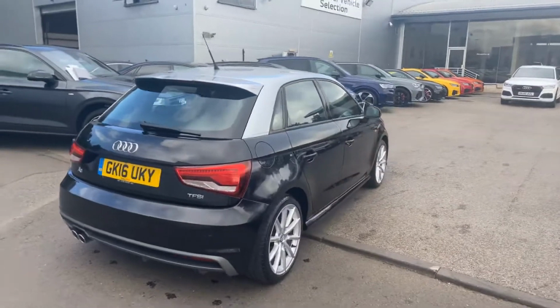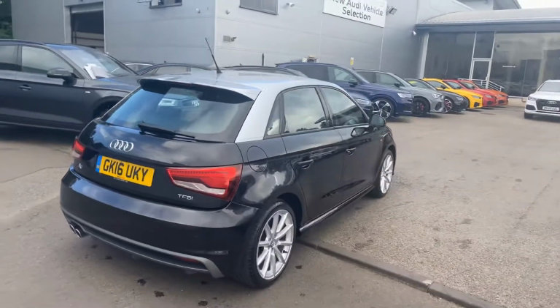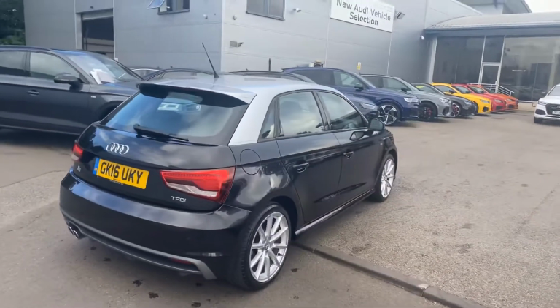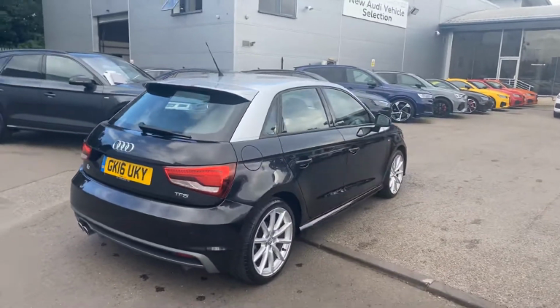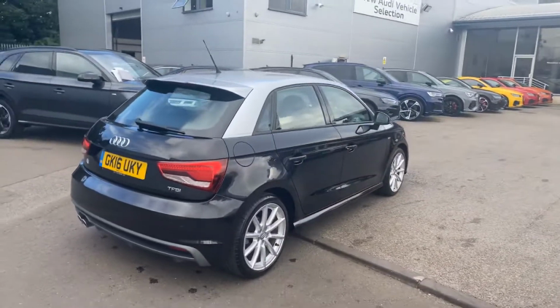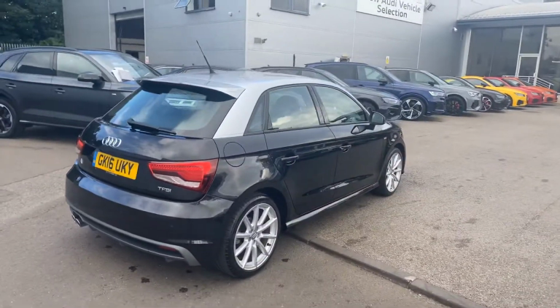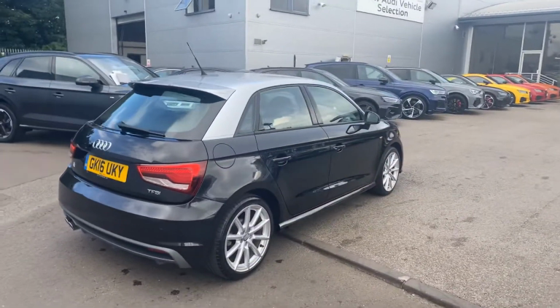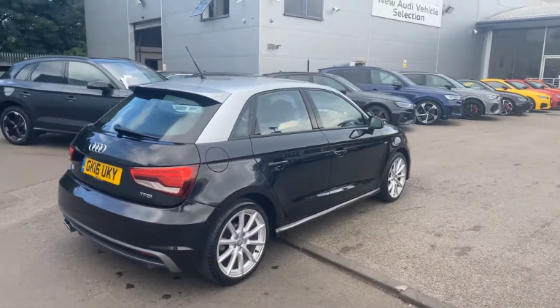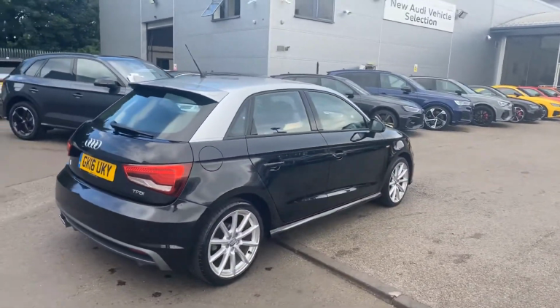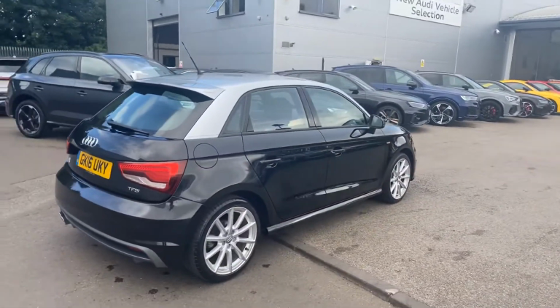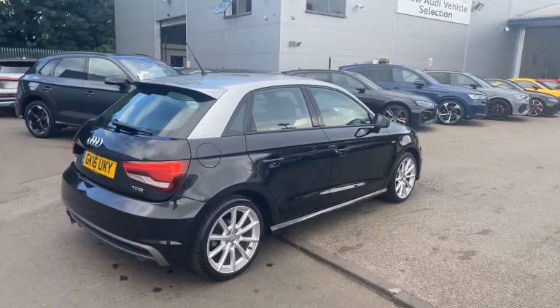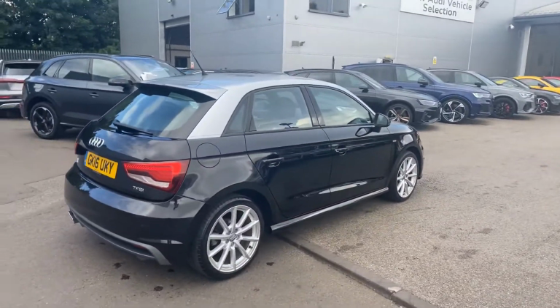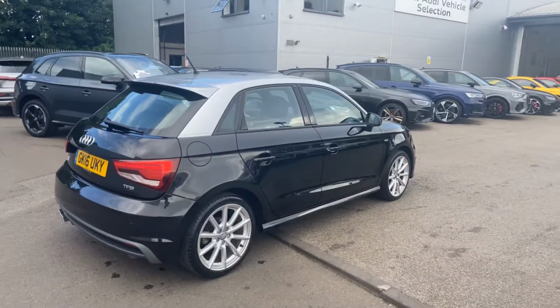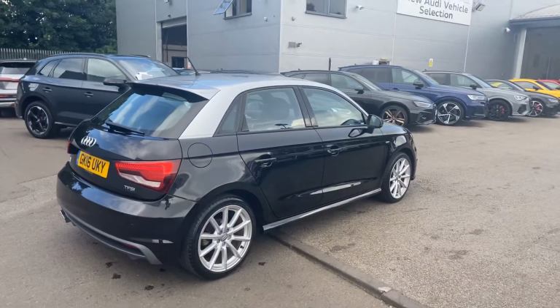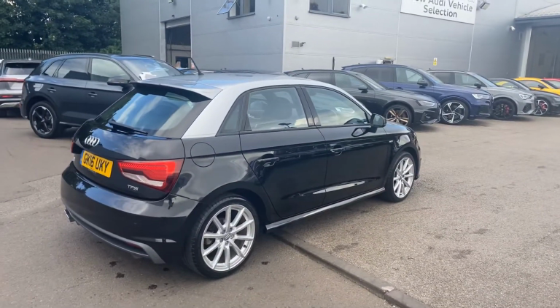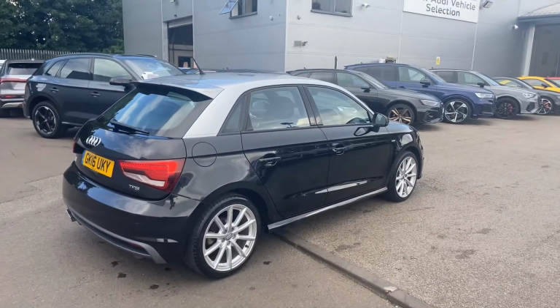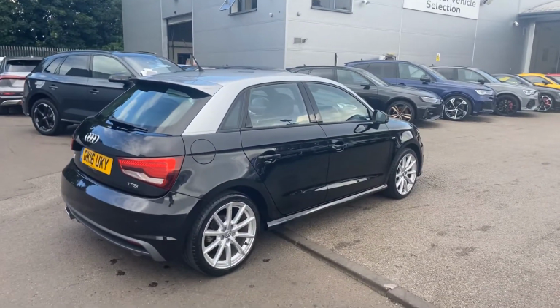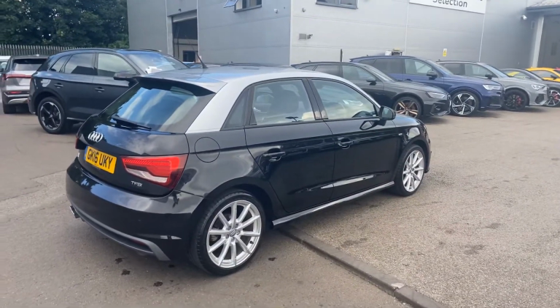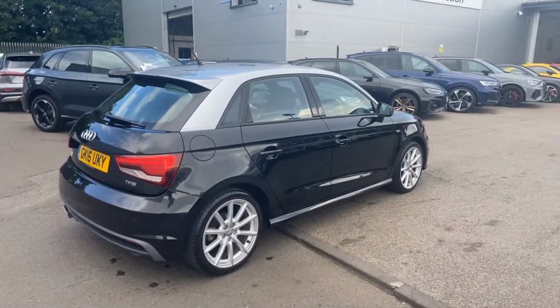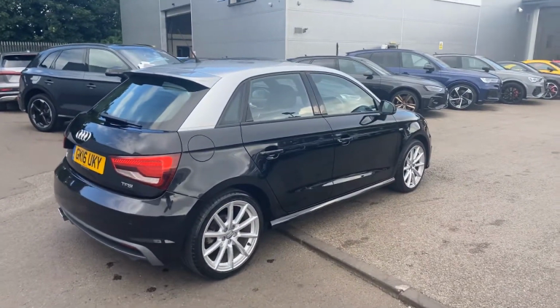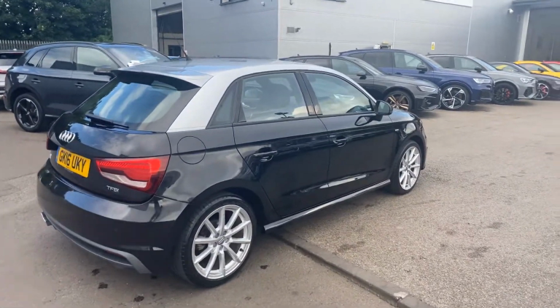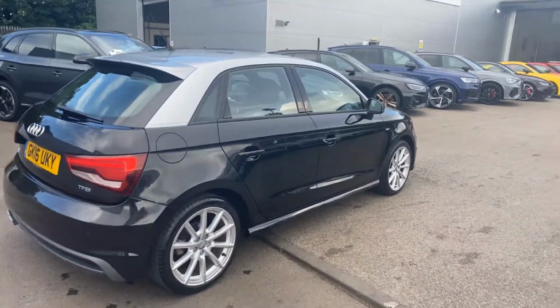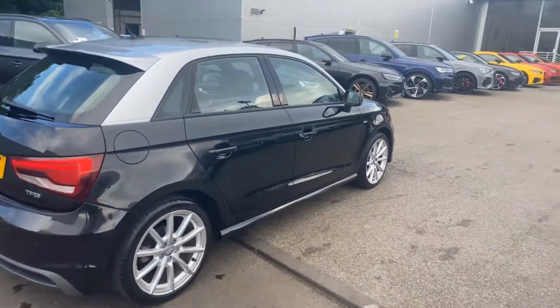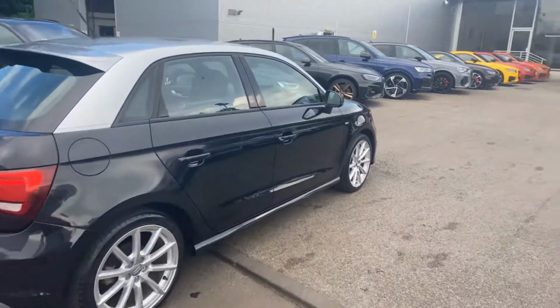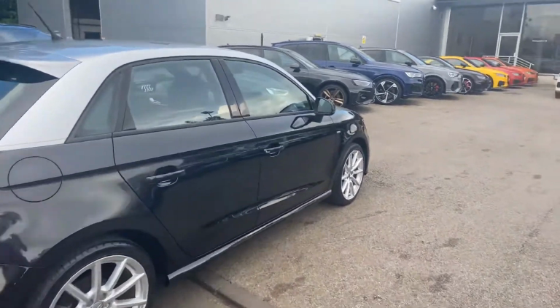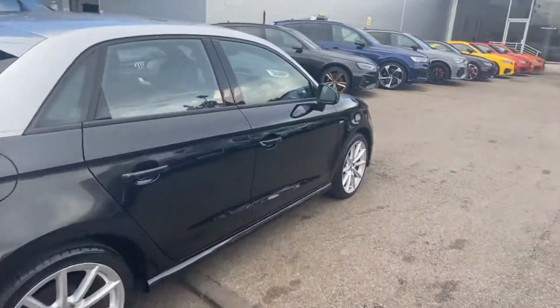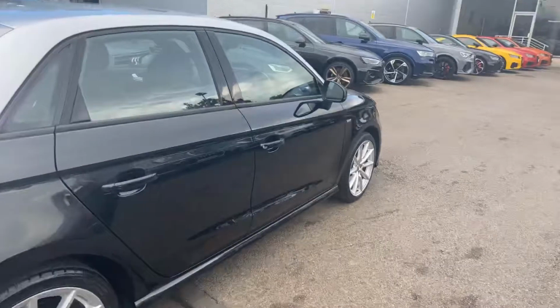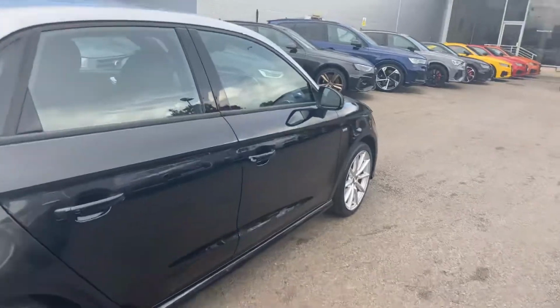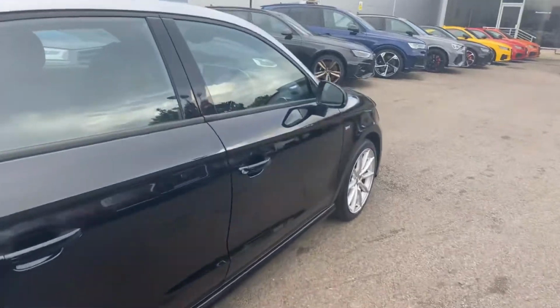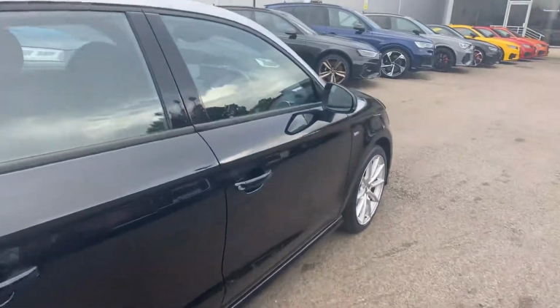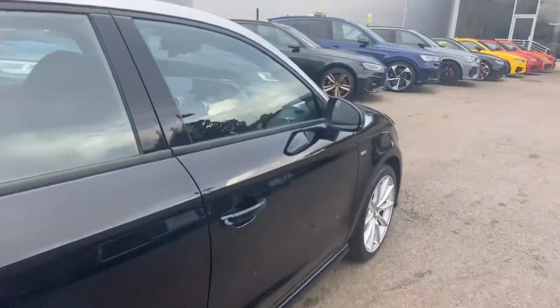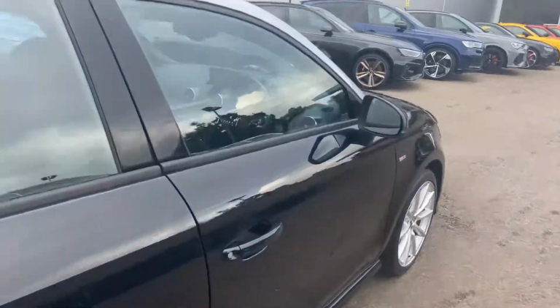This is an Audi Approved vehicle, so you get two years warranty and two years roadside assistance from the manufacturer. Moving to the front of the vehicle.